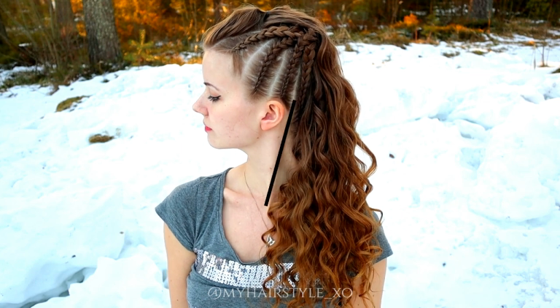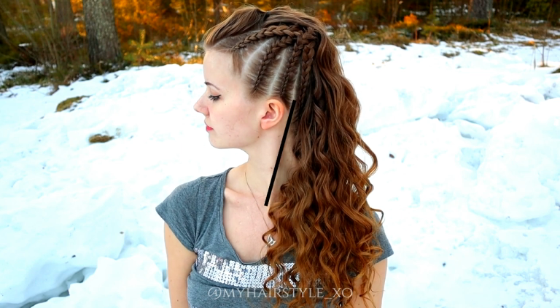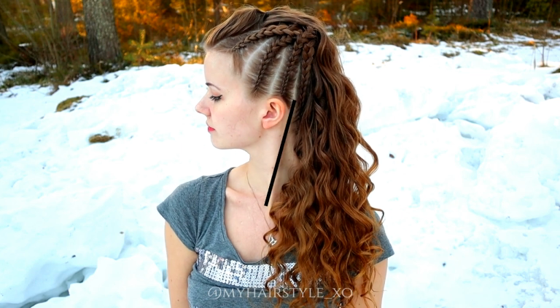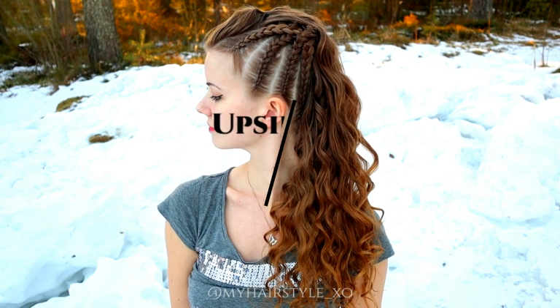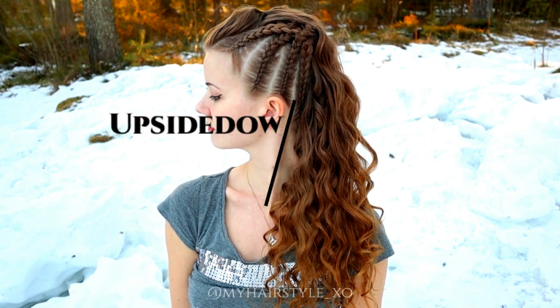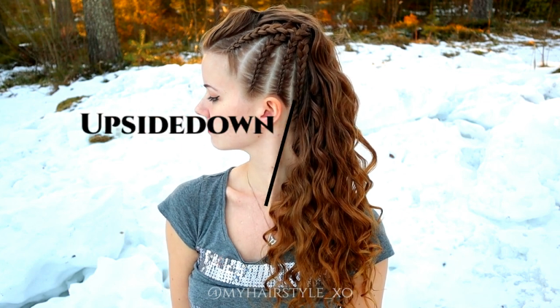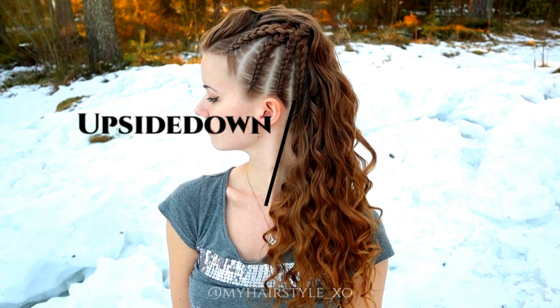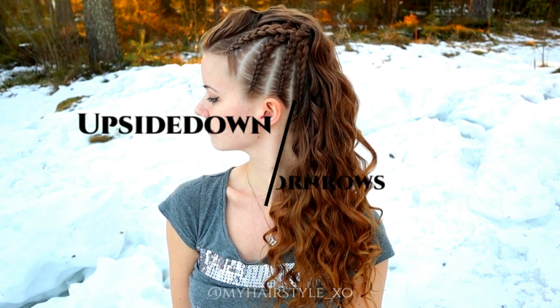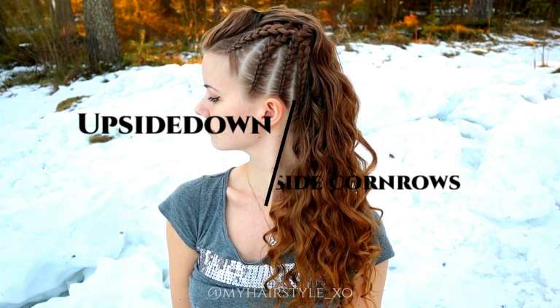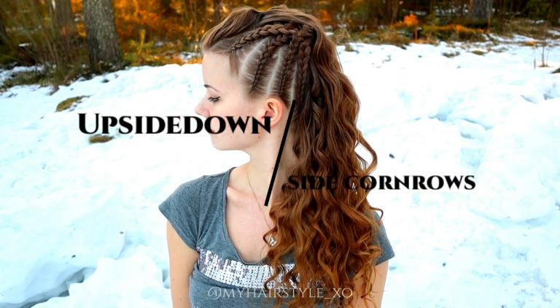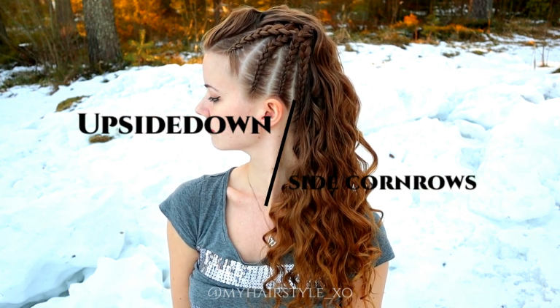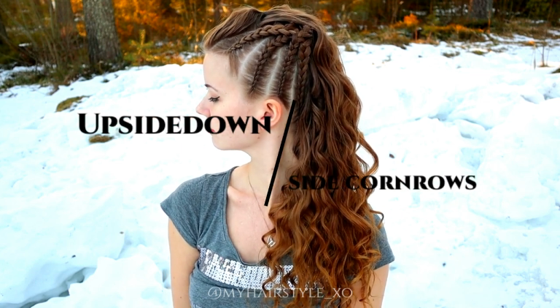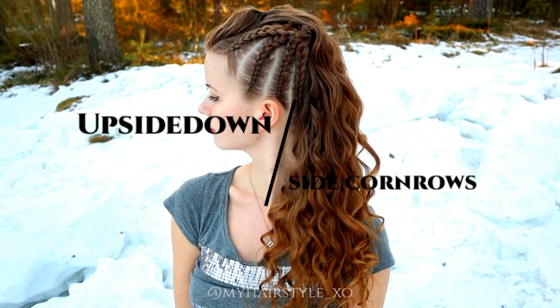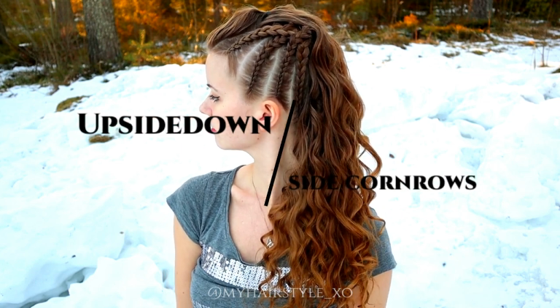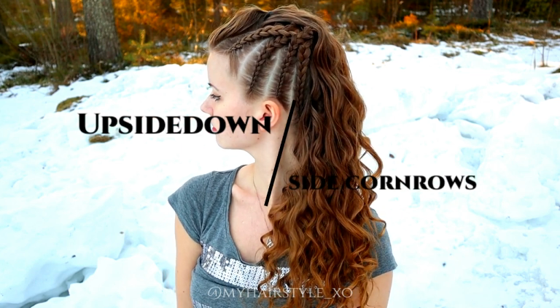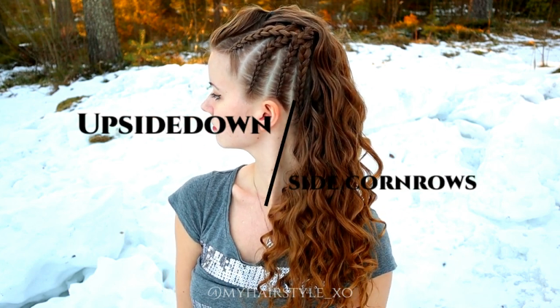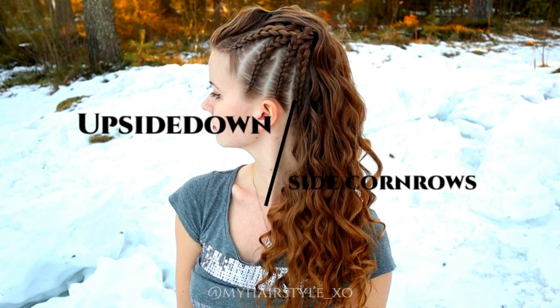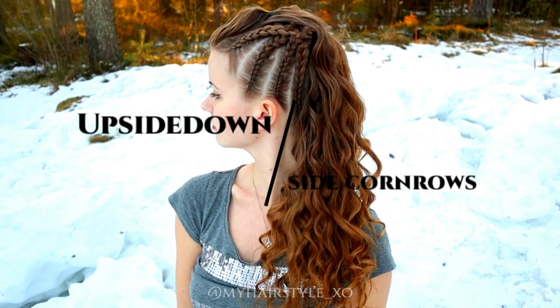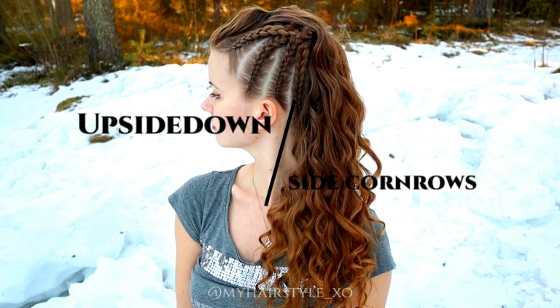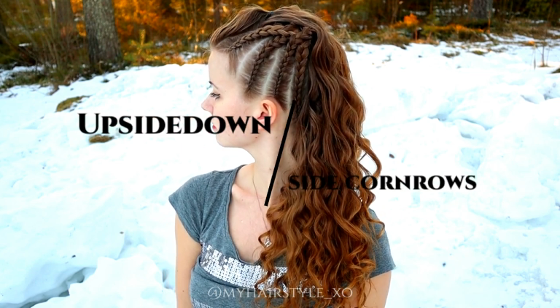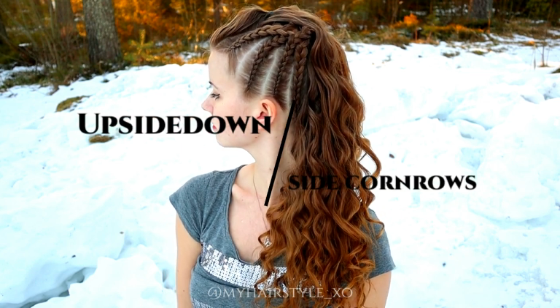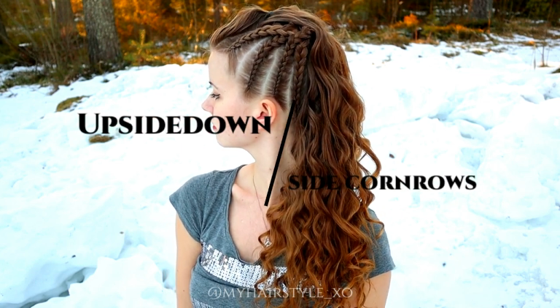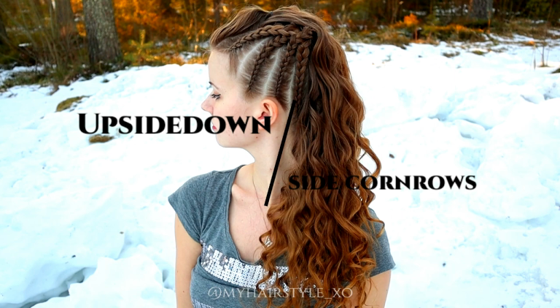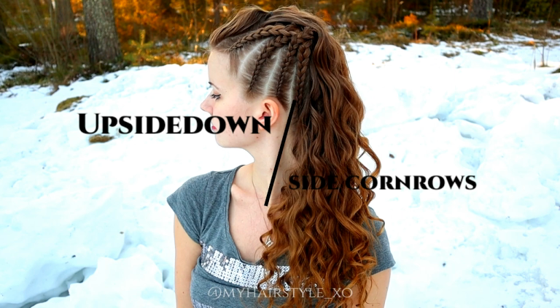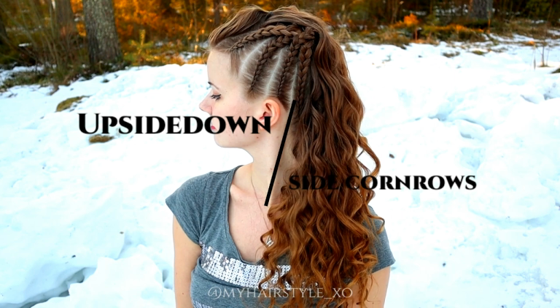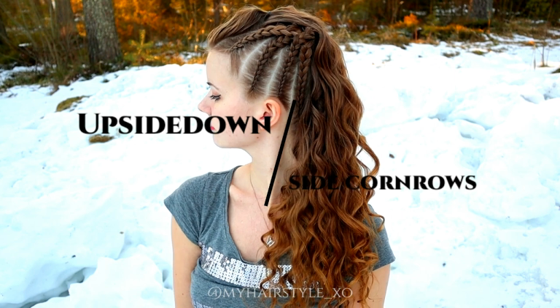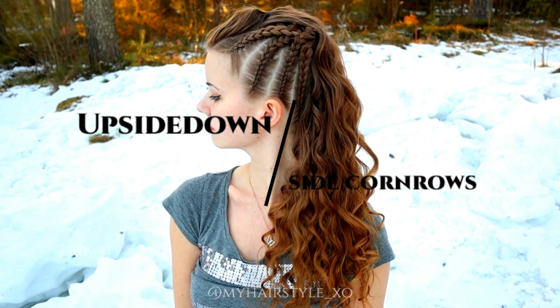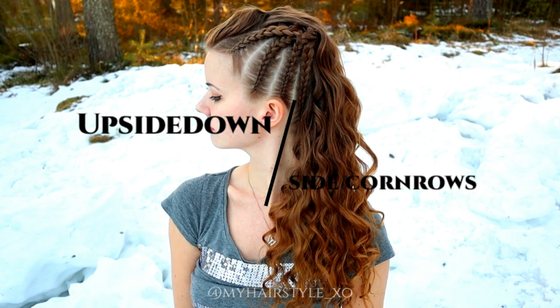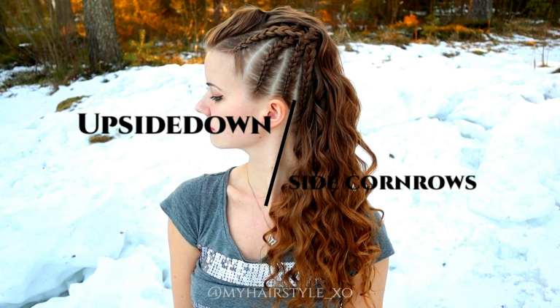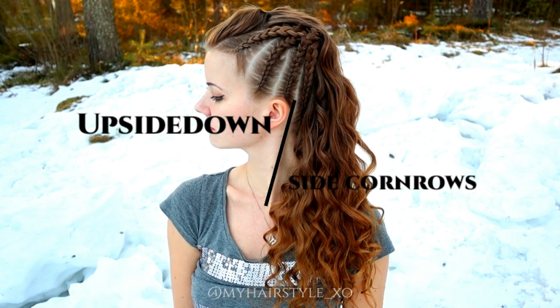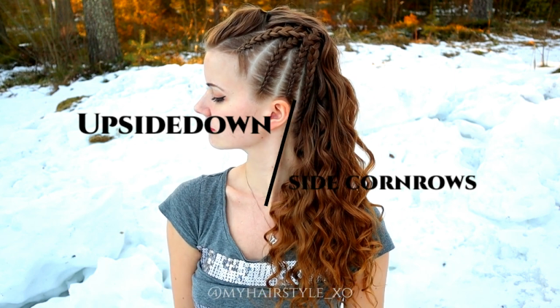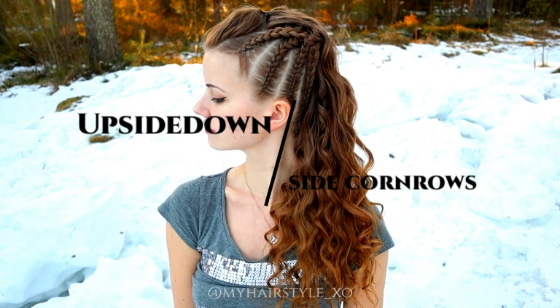Hi, in this tutorial I will show you how to create these upside down side corner rows.